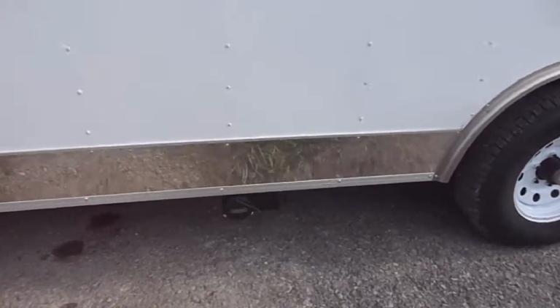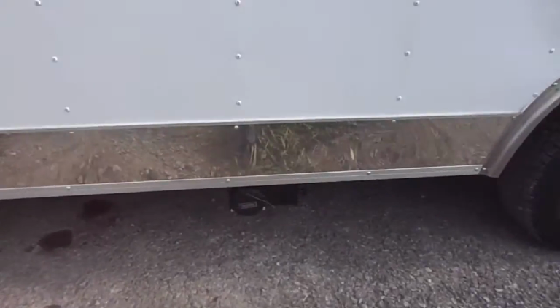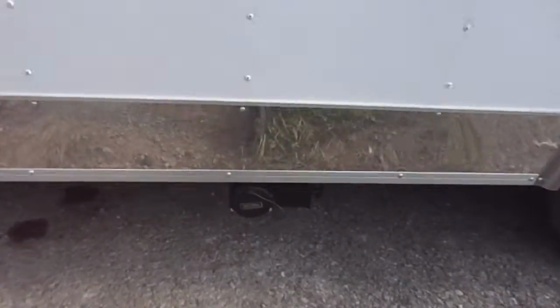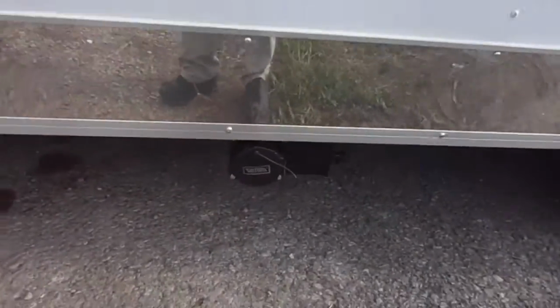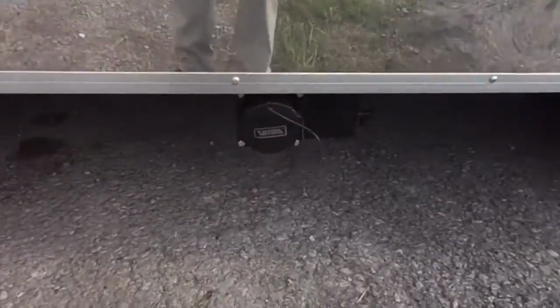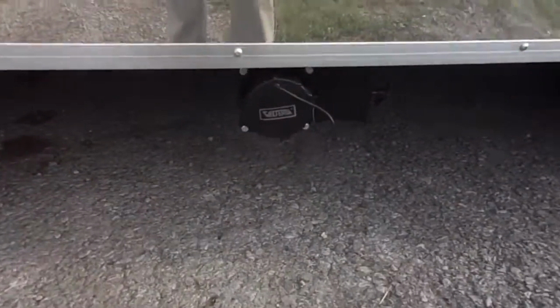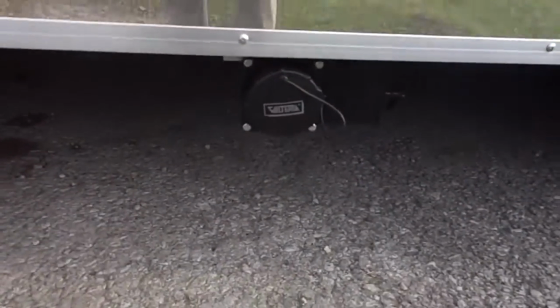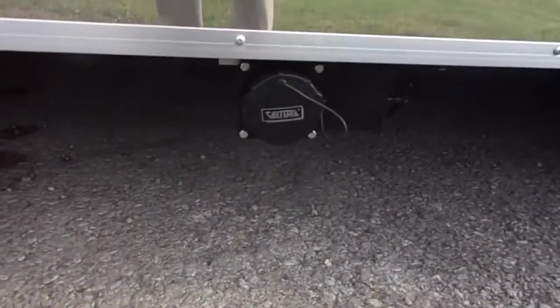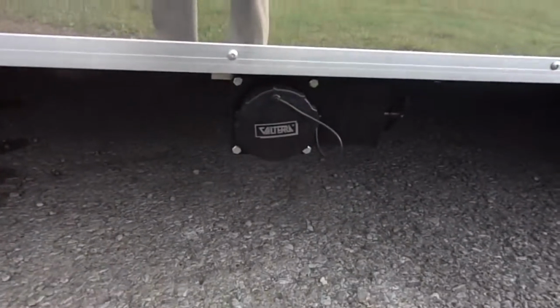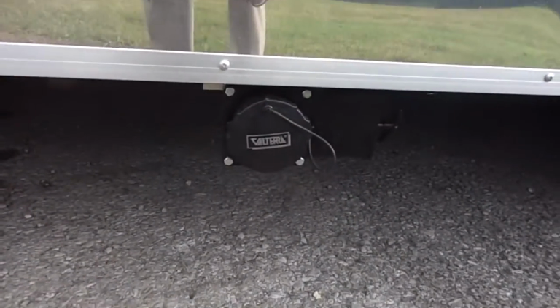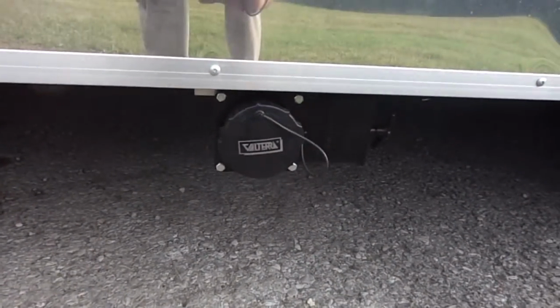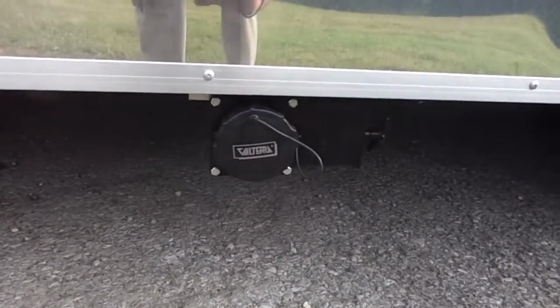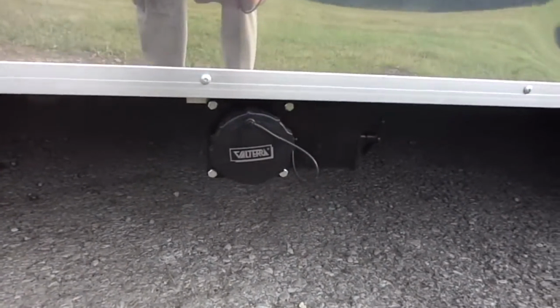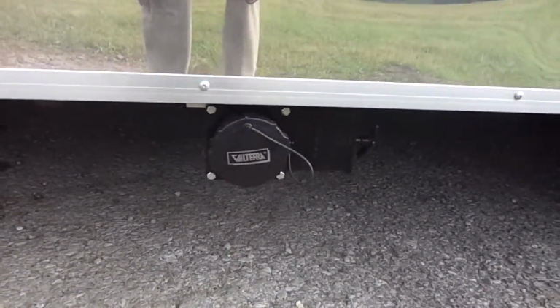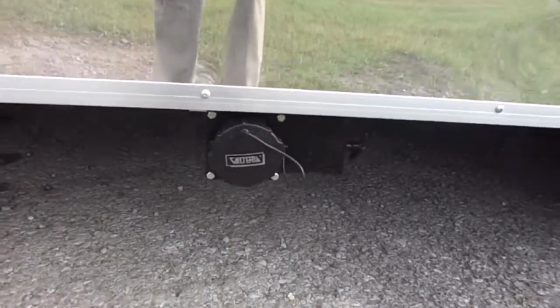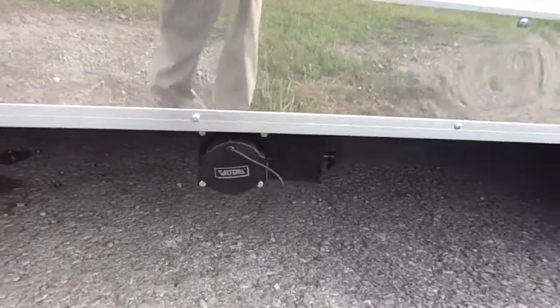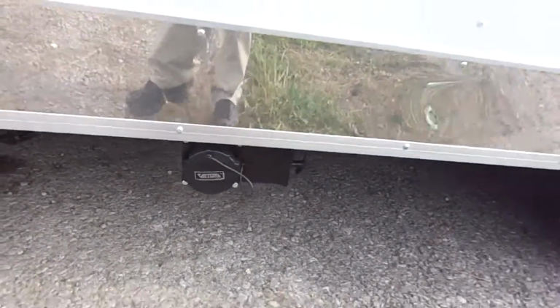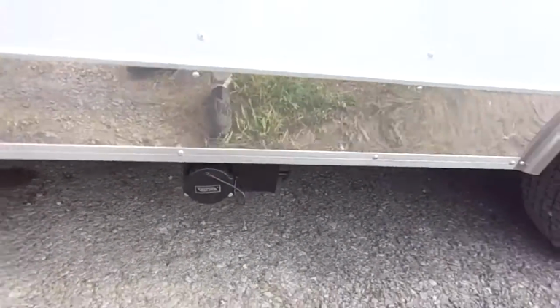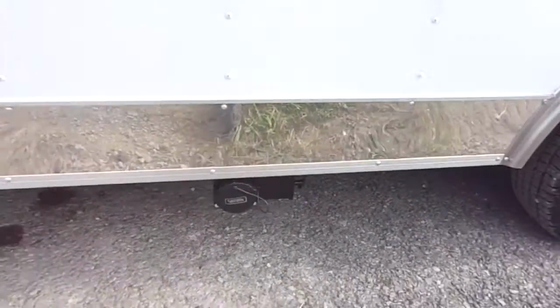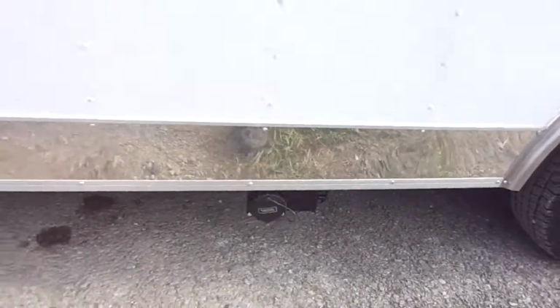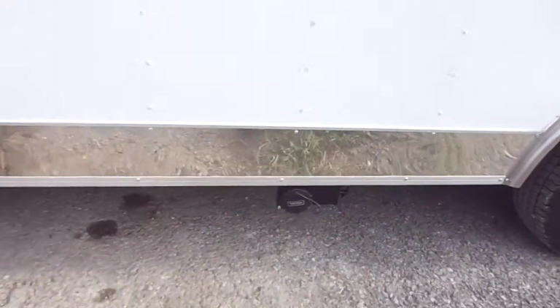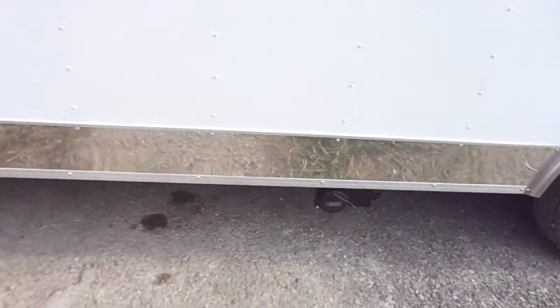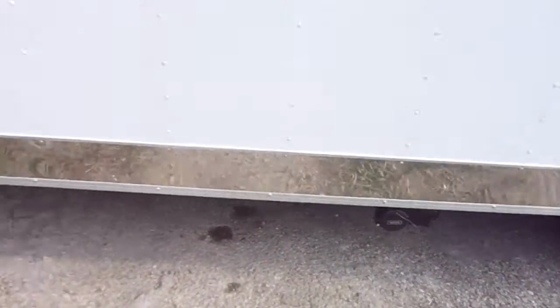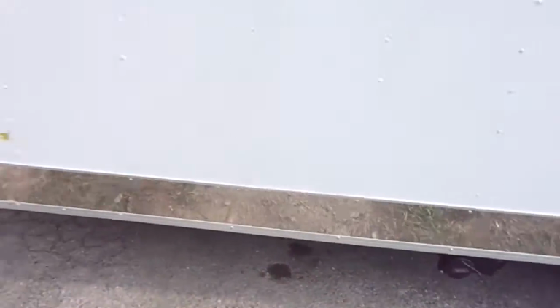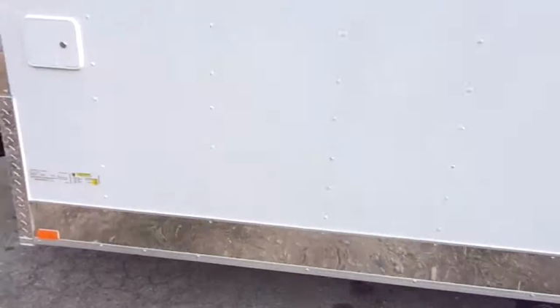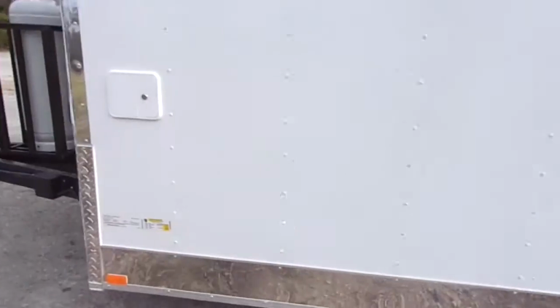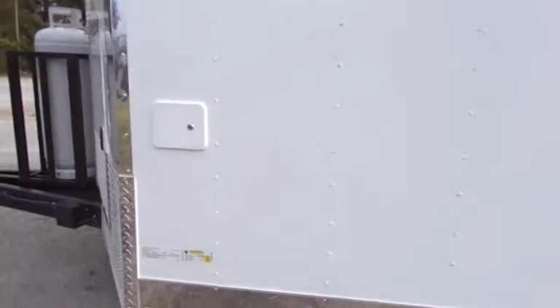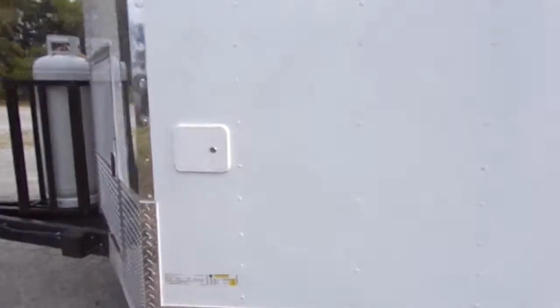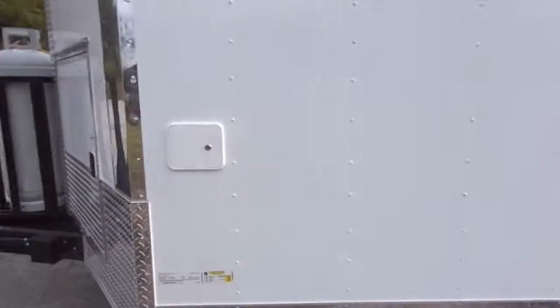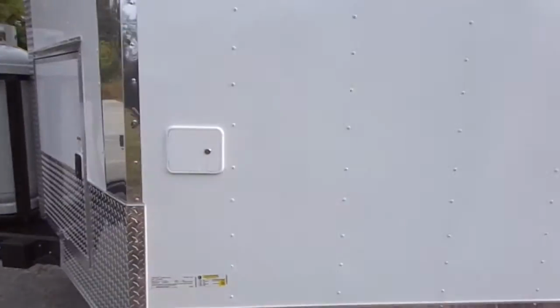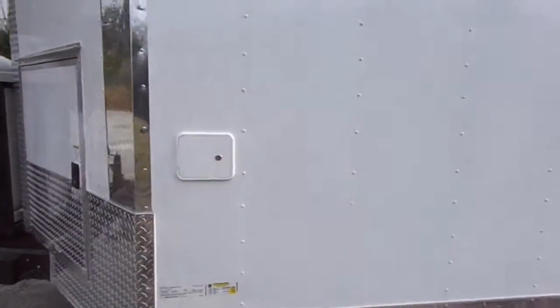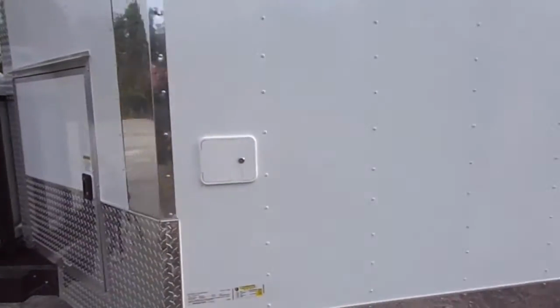This is the drain for the waste tank — it's a 50 gallon waste tank. We also have our city water fill here.